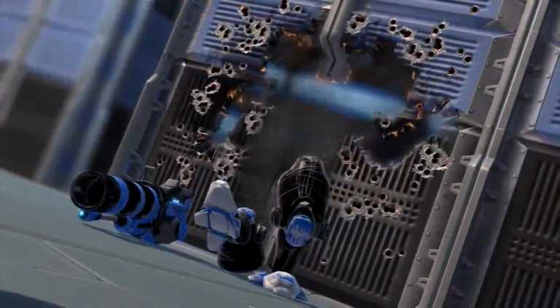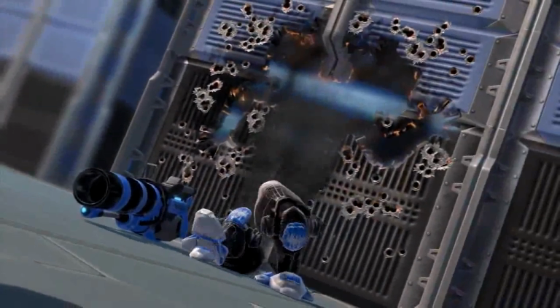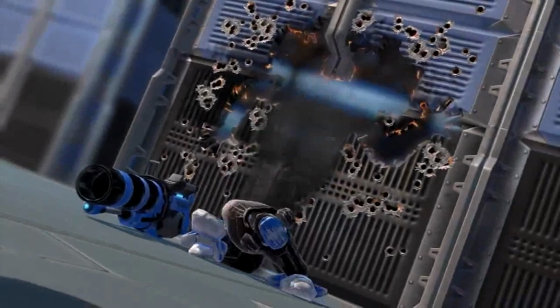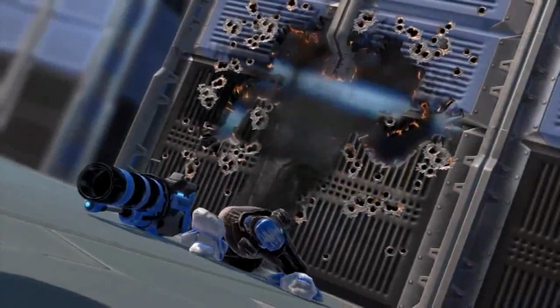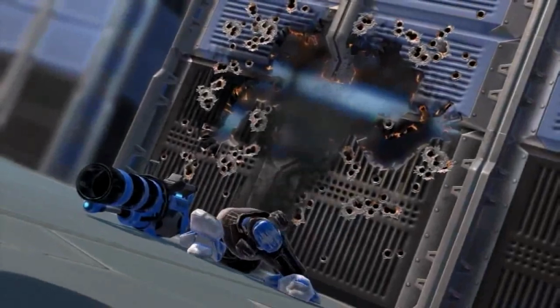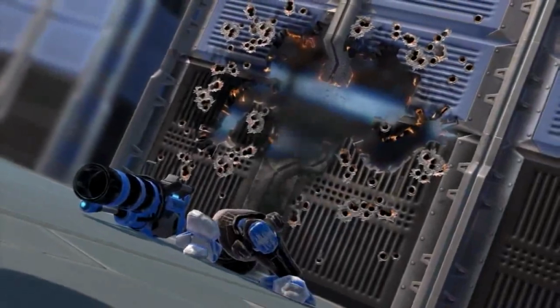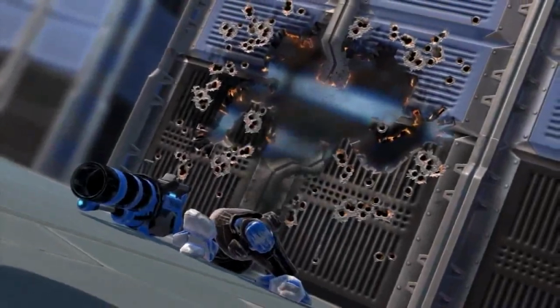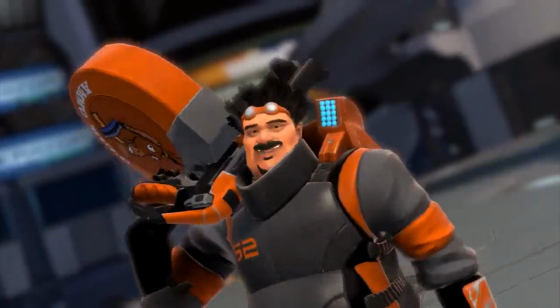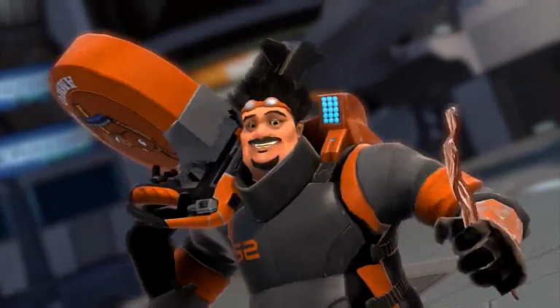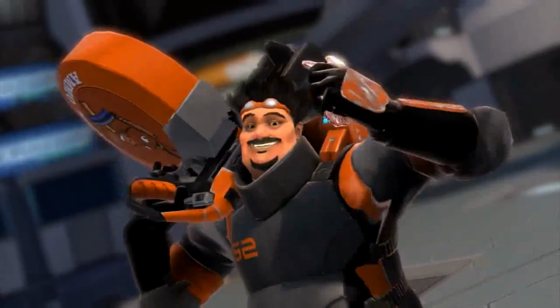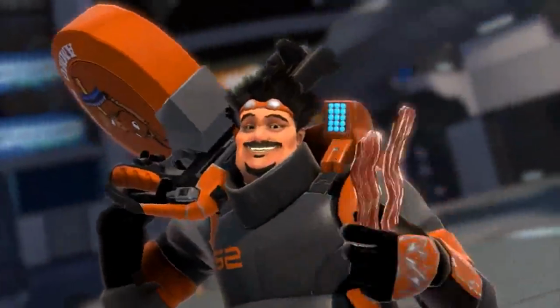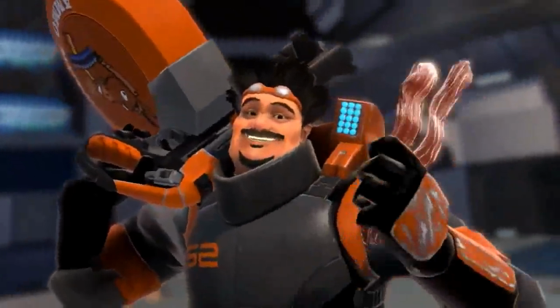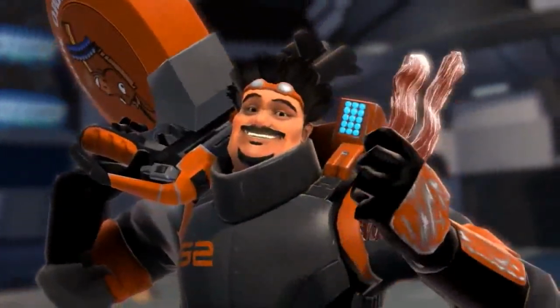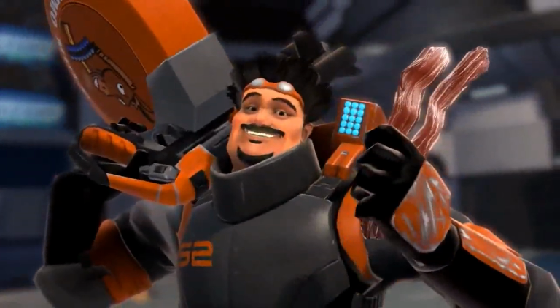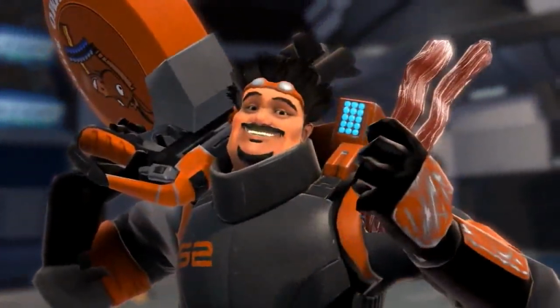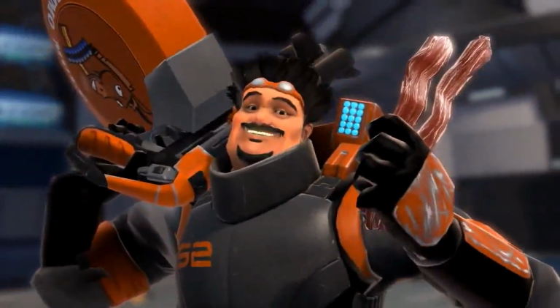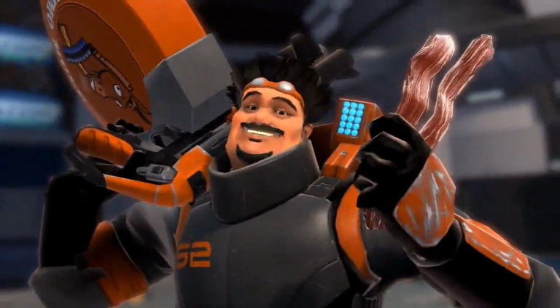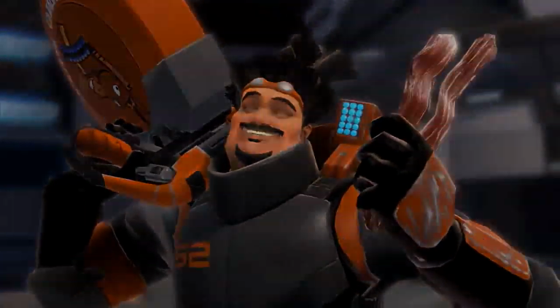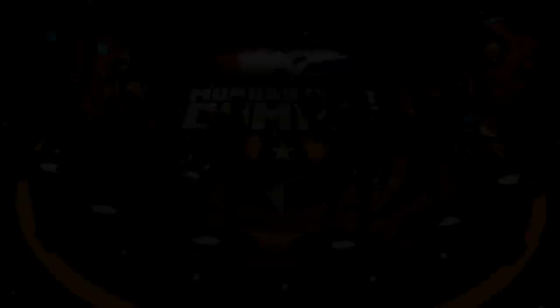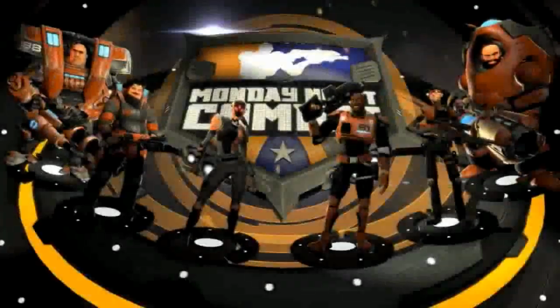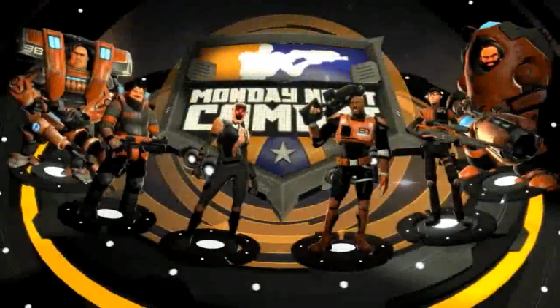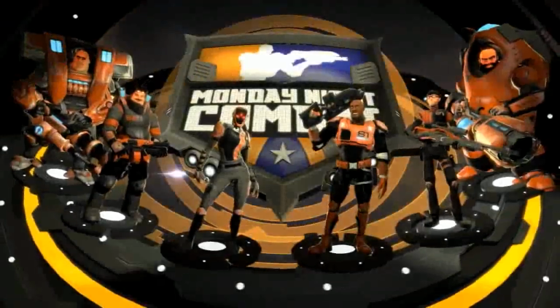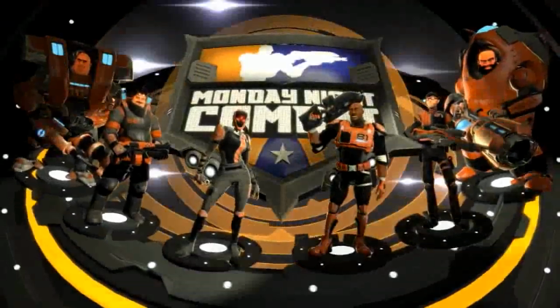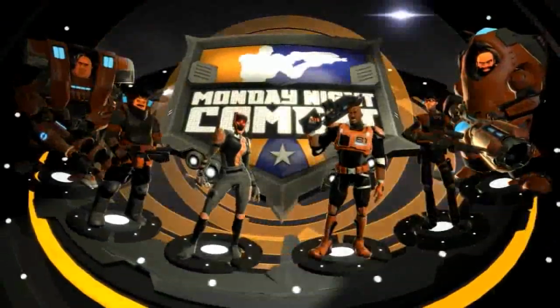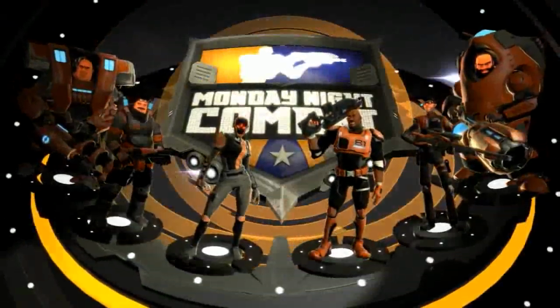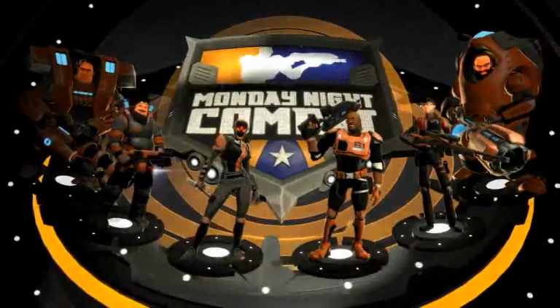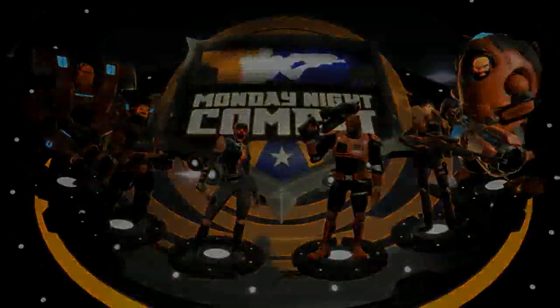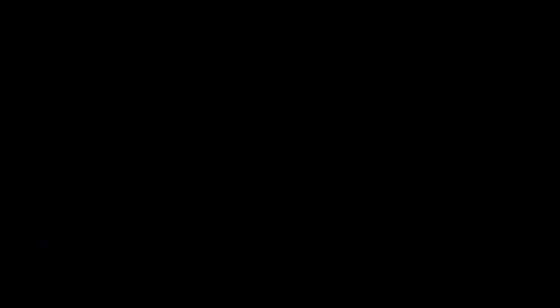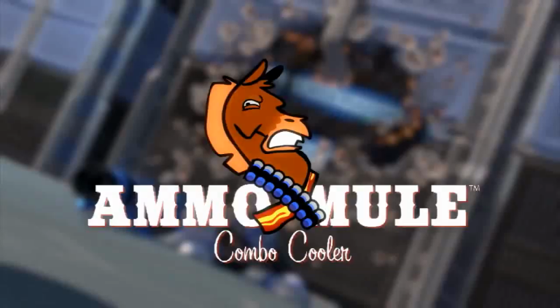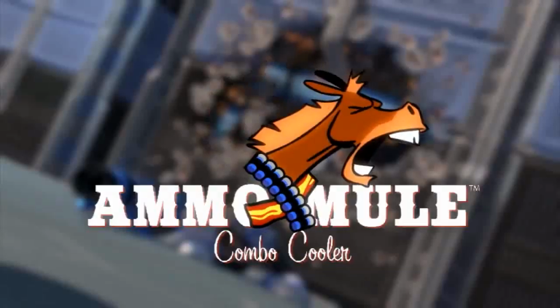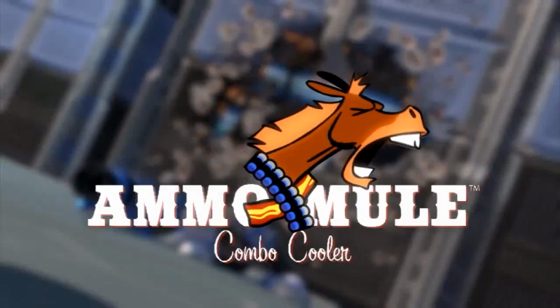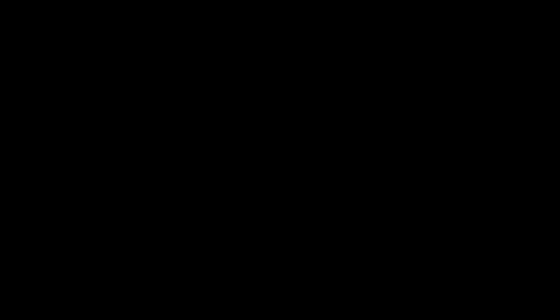Ammo Mule Combo Cooler — keep your ammo cool while you're making it hot. Official cooler of Monday Night Con.